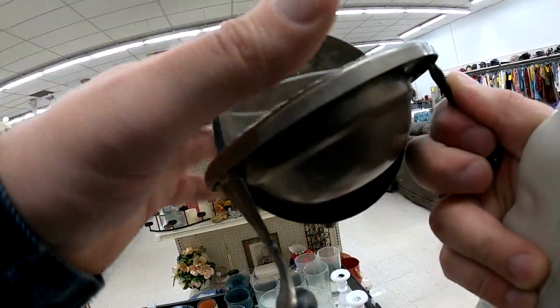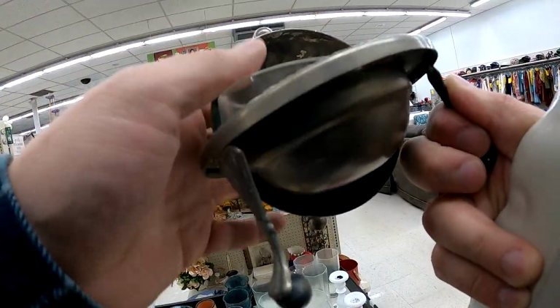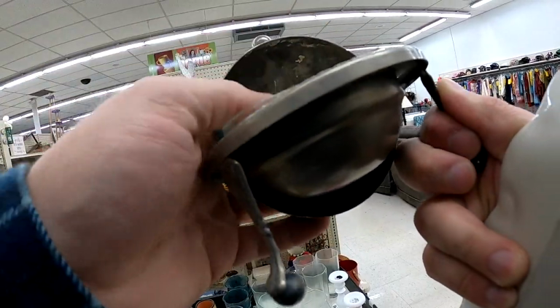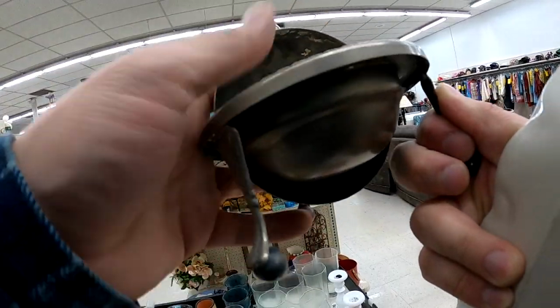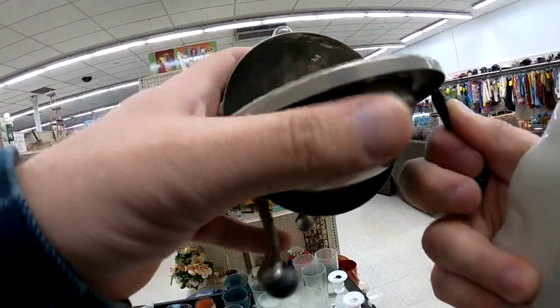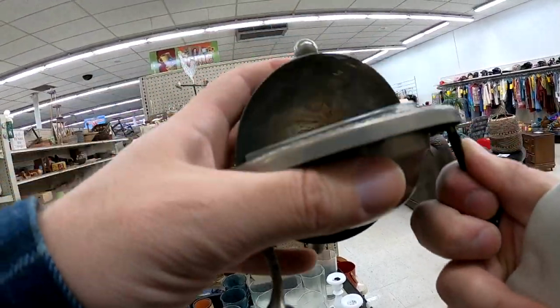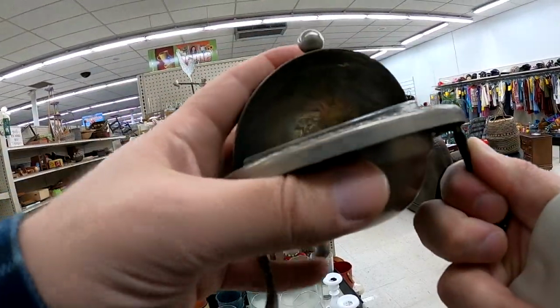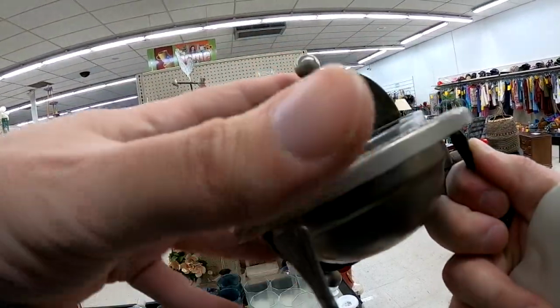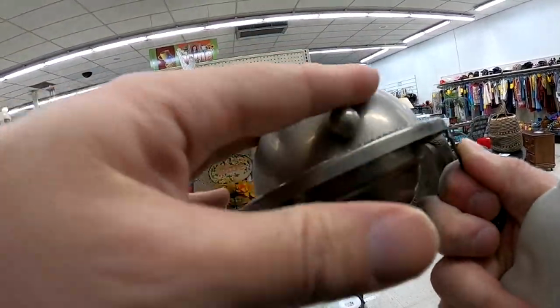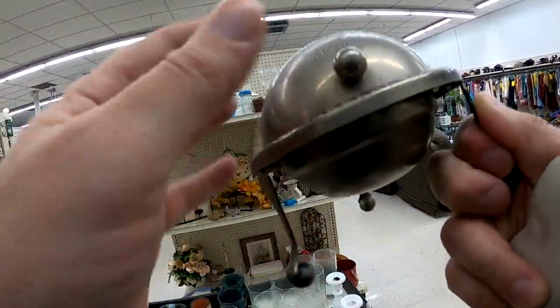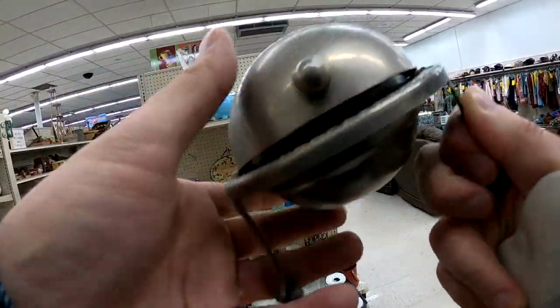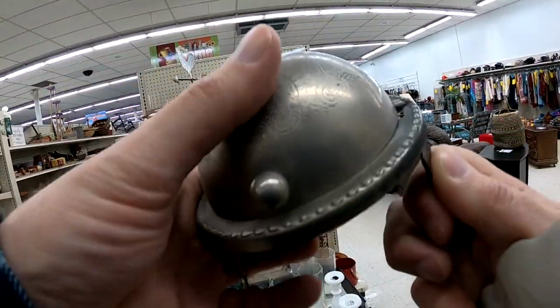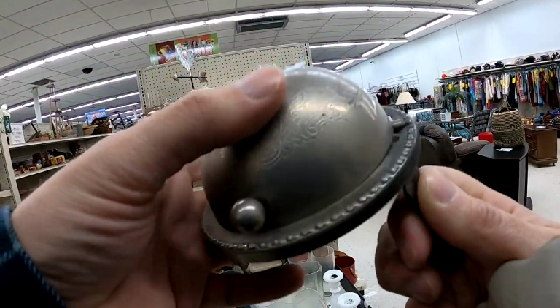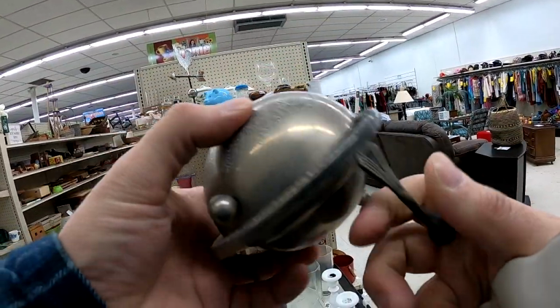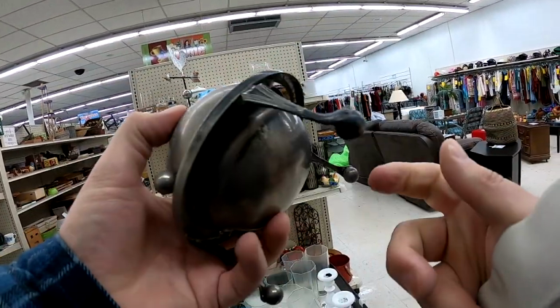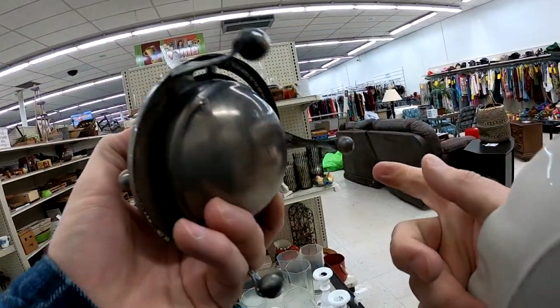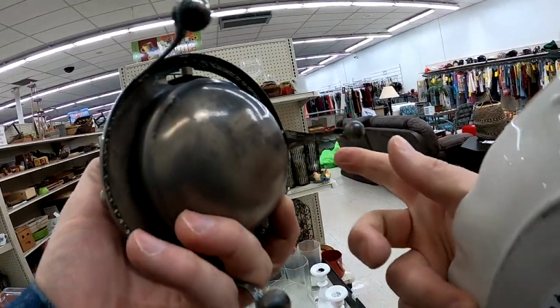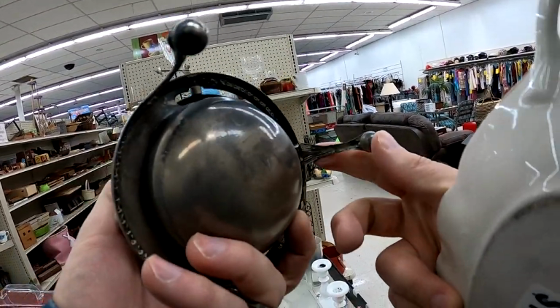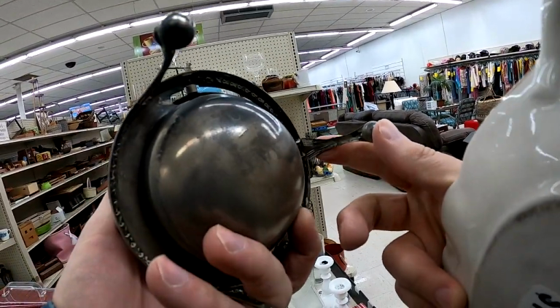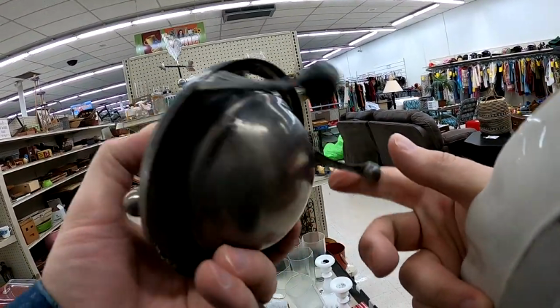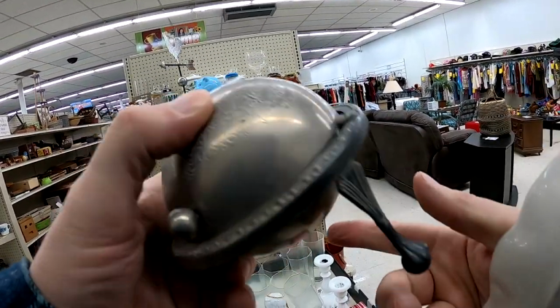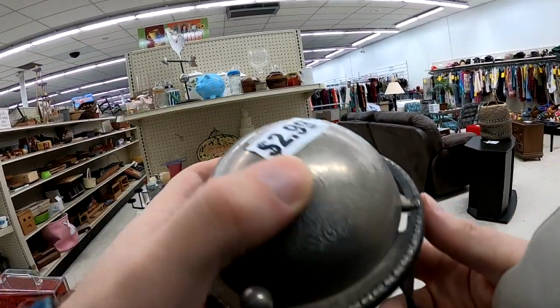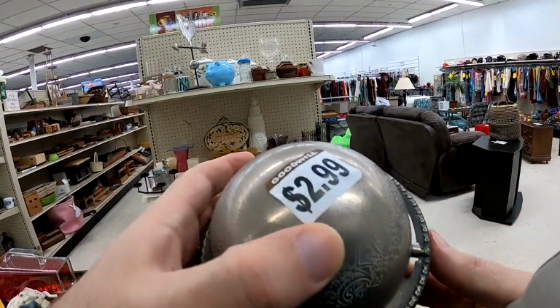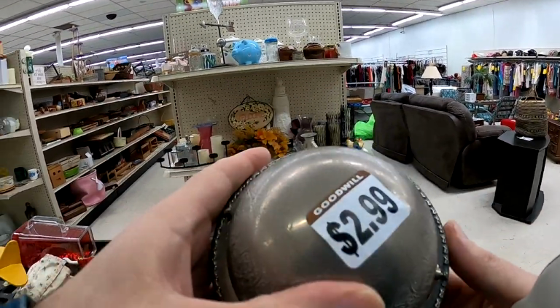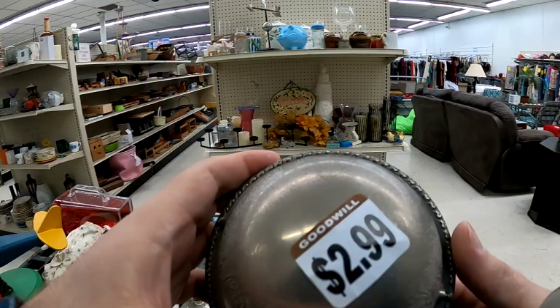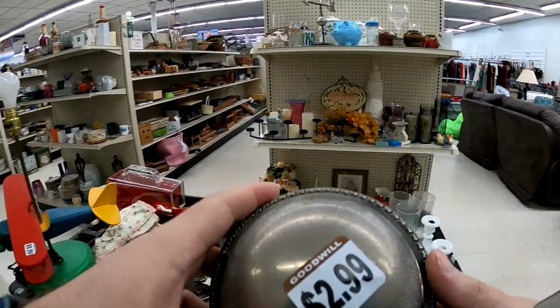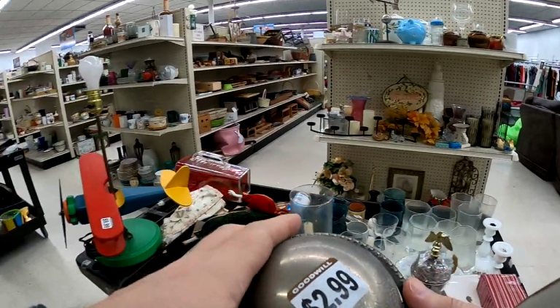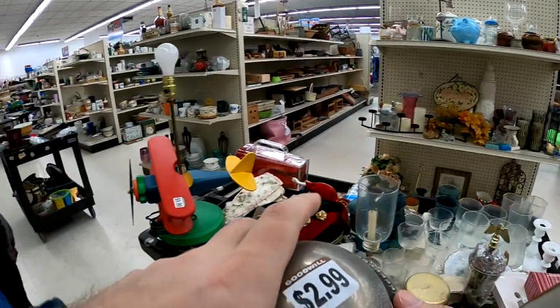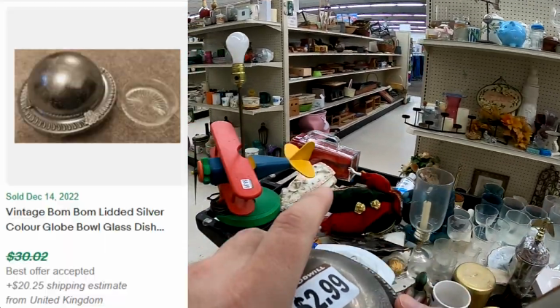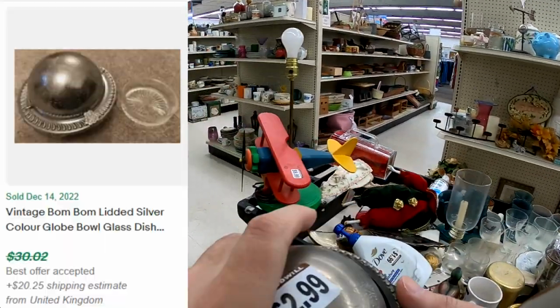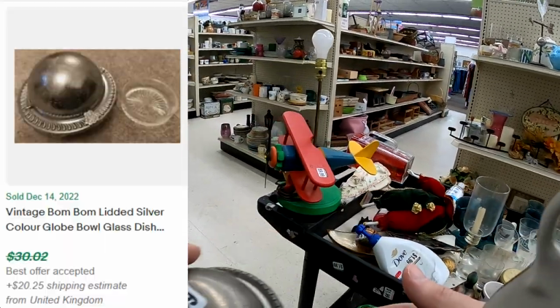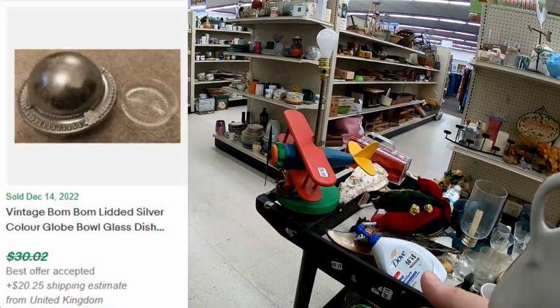This globe butter dish — I do end up picking this up. It is made in England and pretty neat for $2.99.